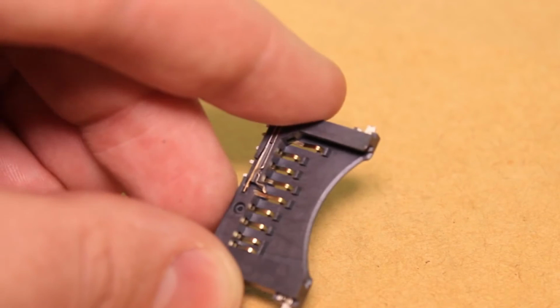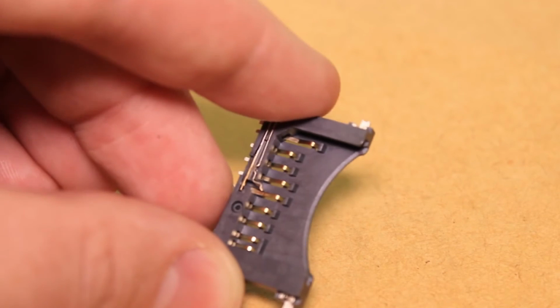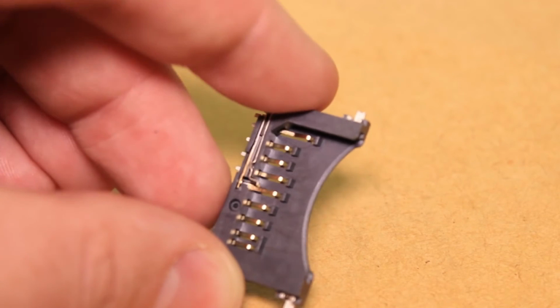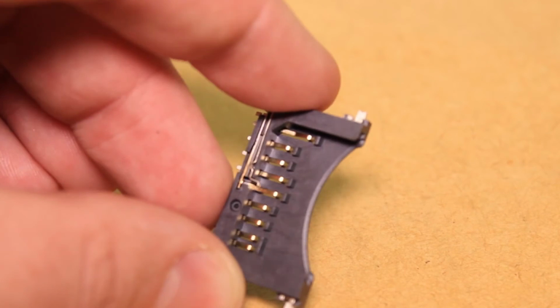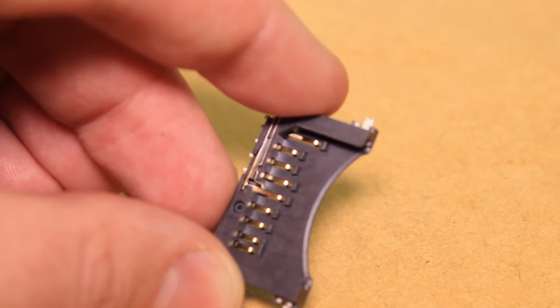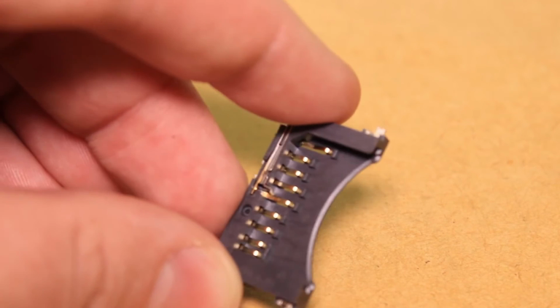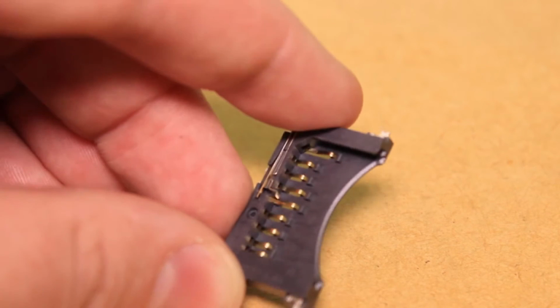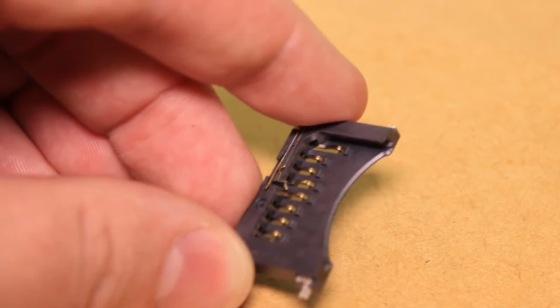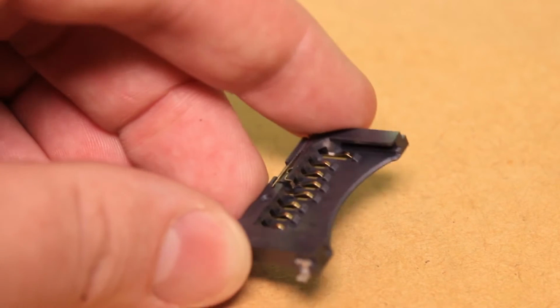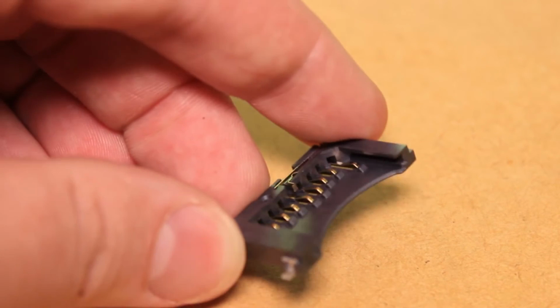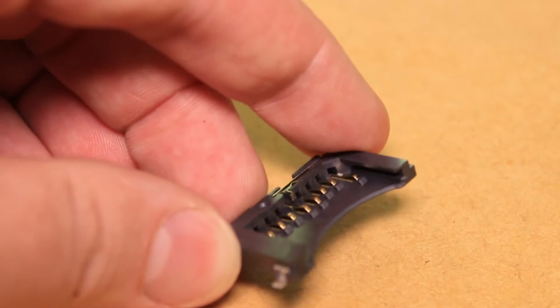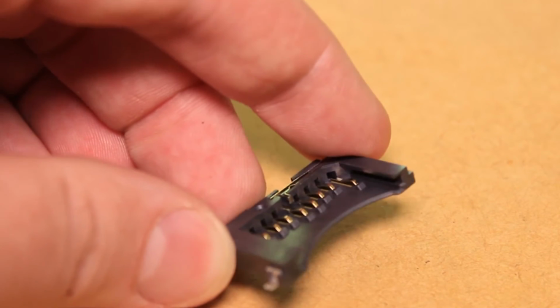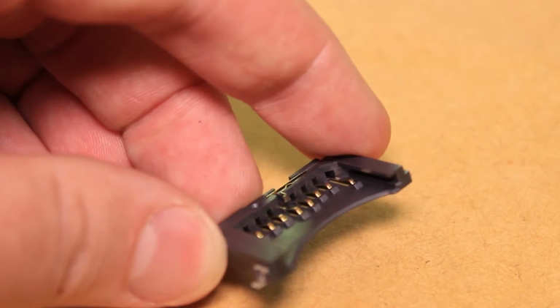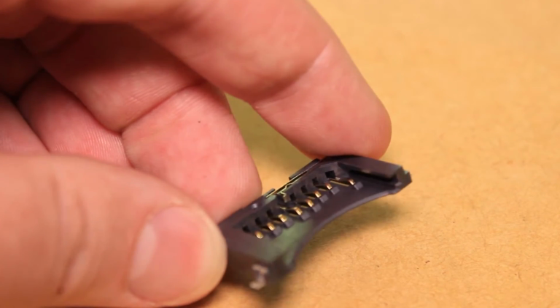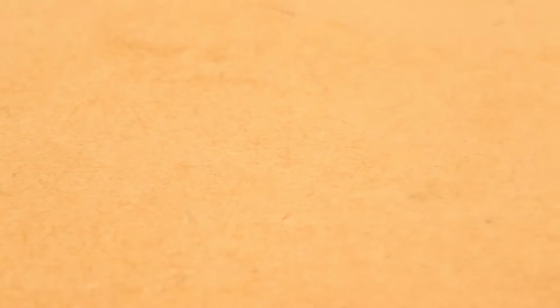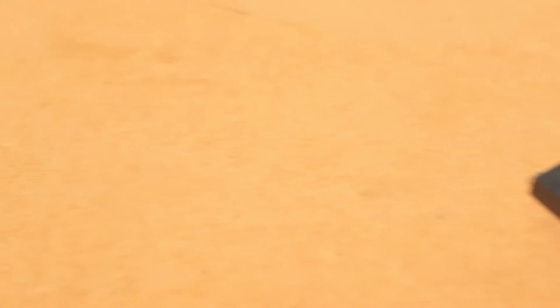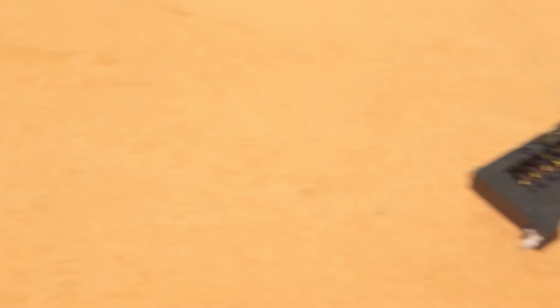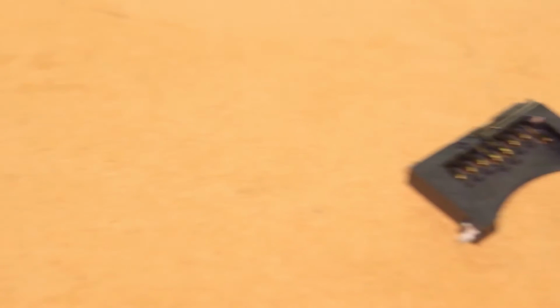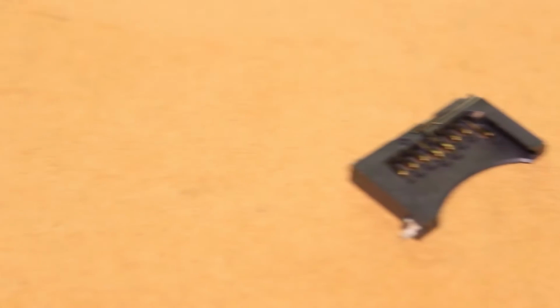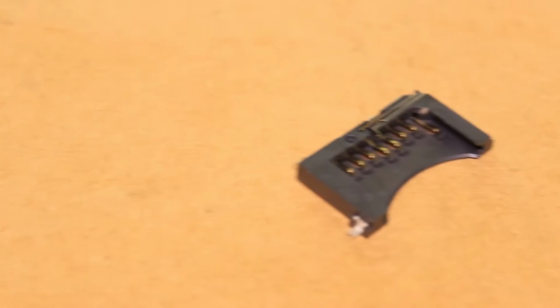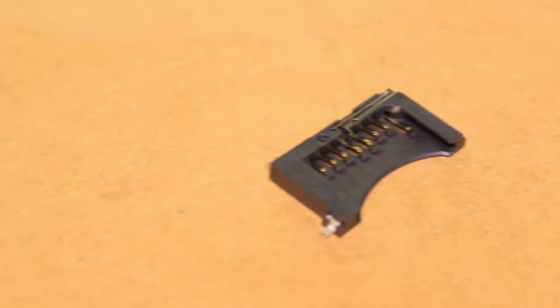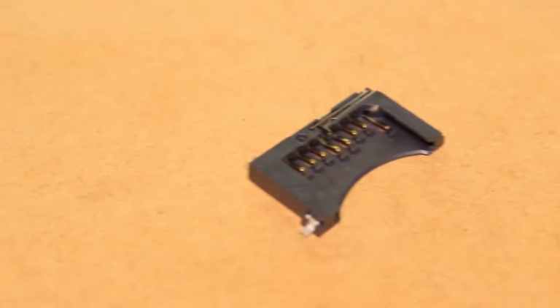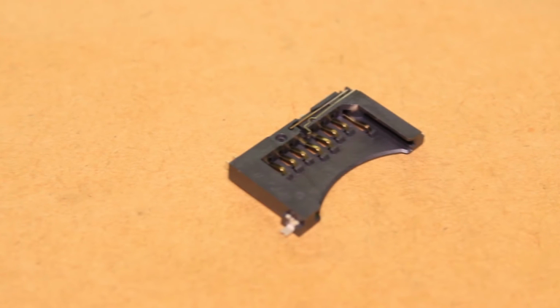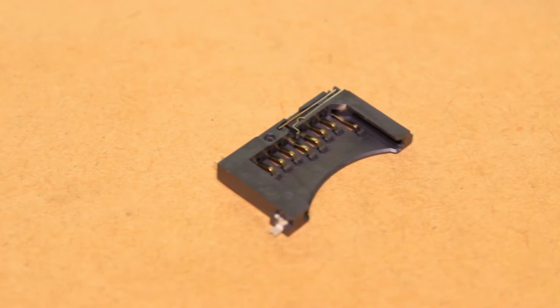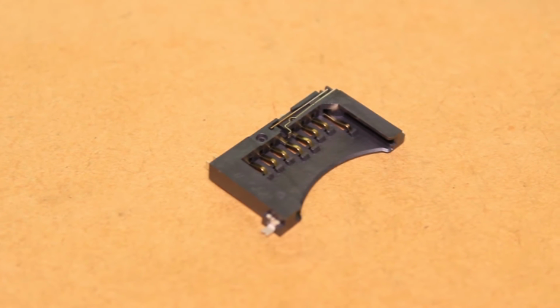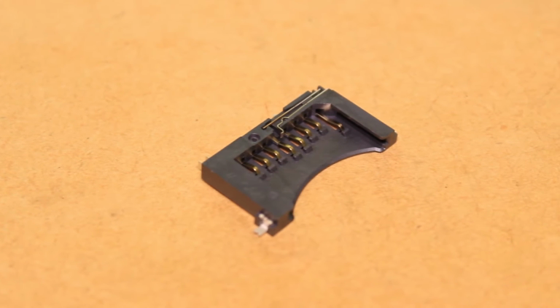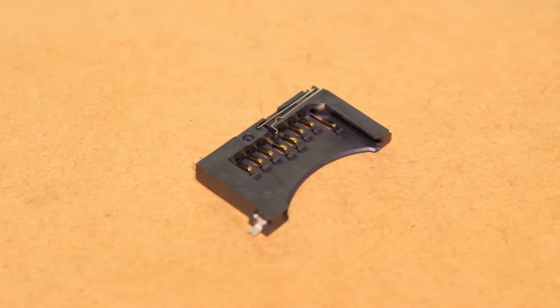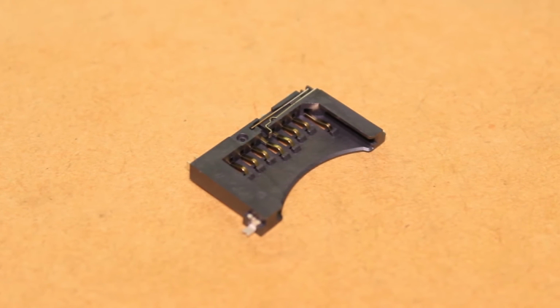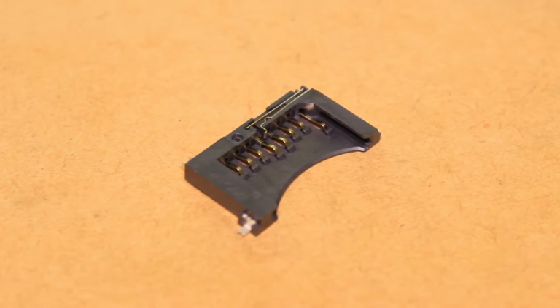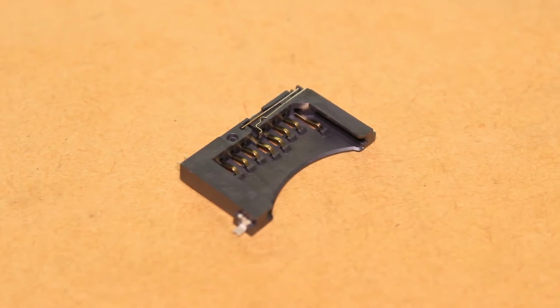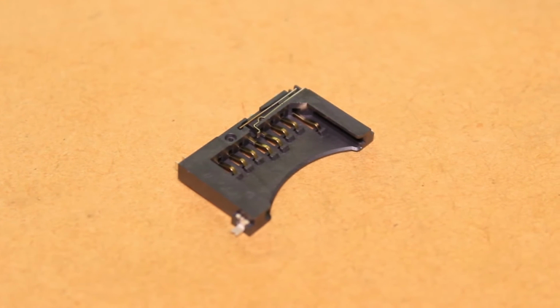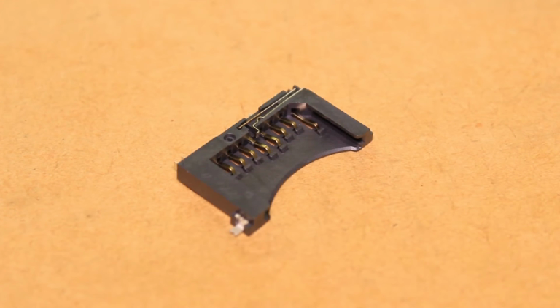For this project you'll need a replacement full-size SD card slot. I purchased this one online for around three dollars.